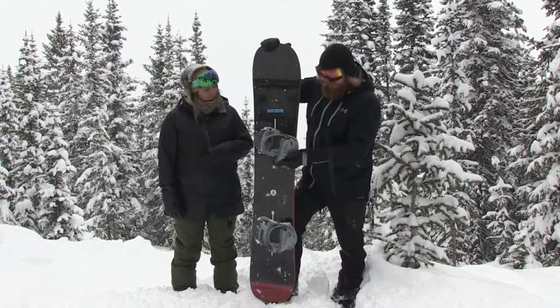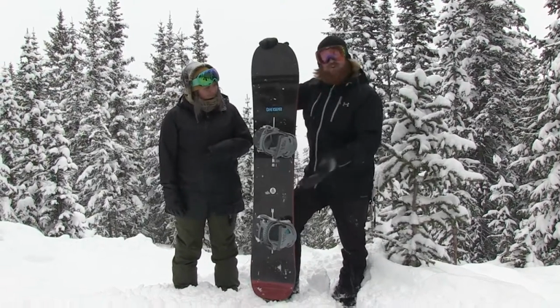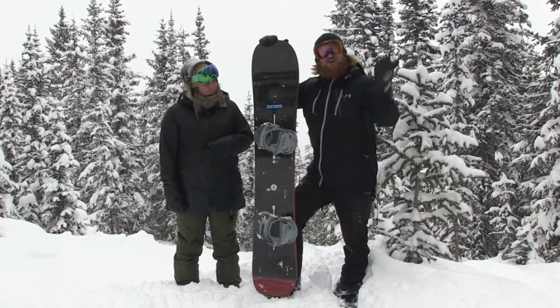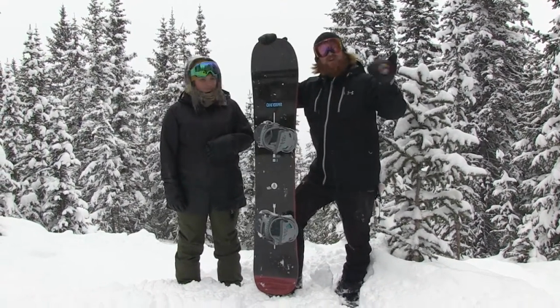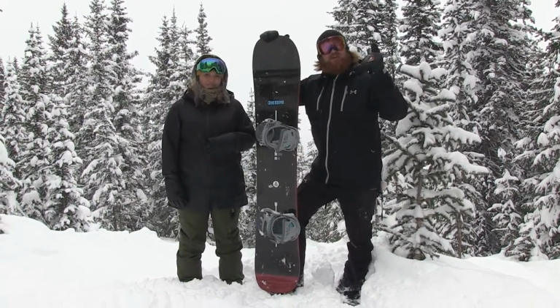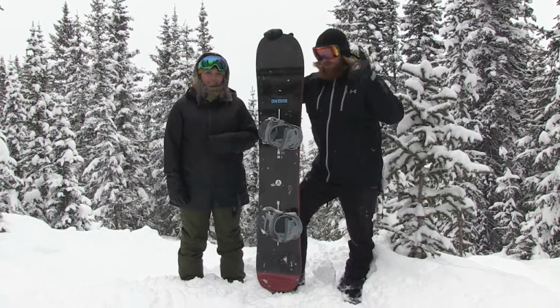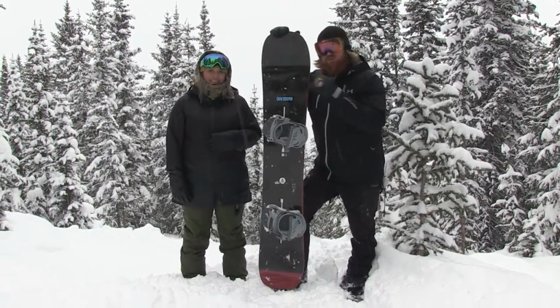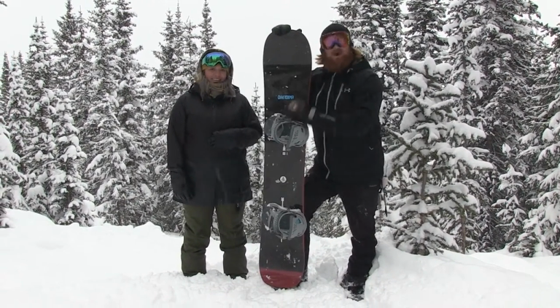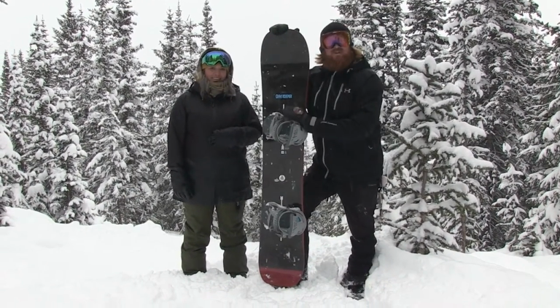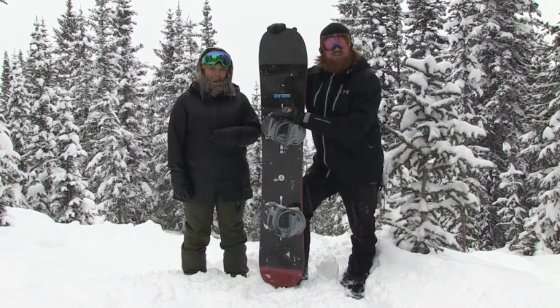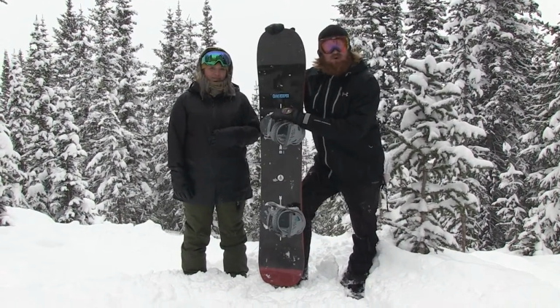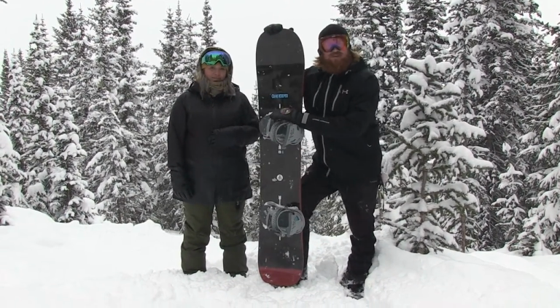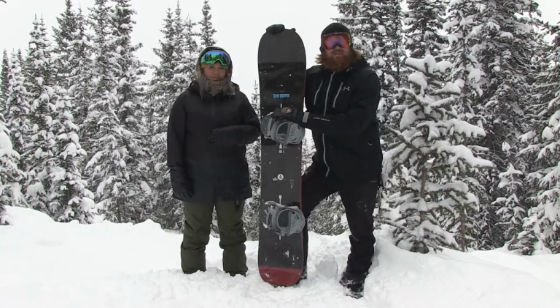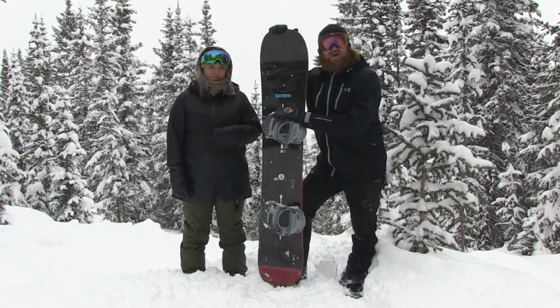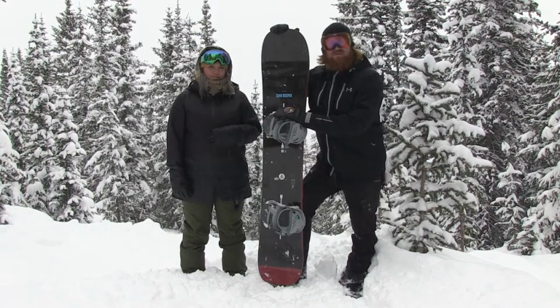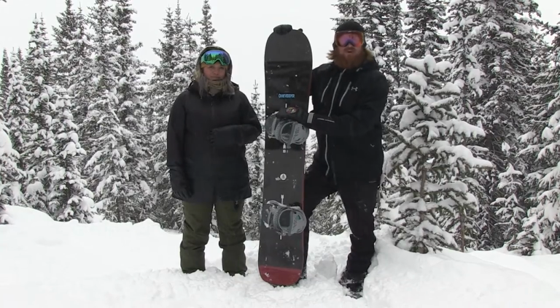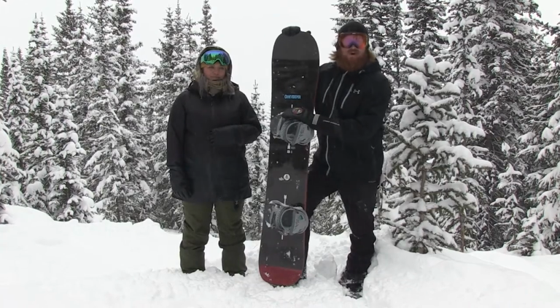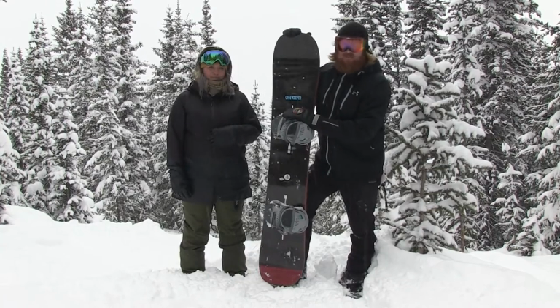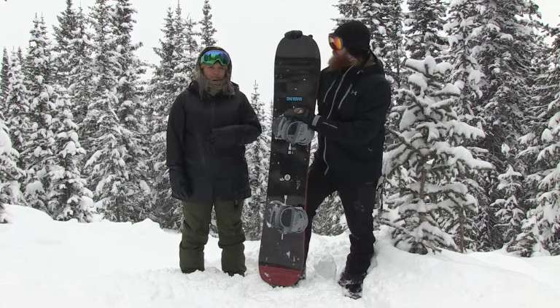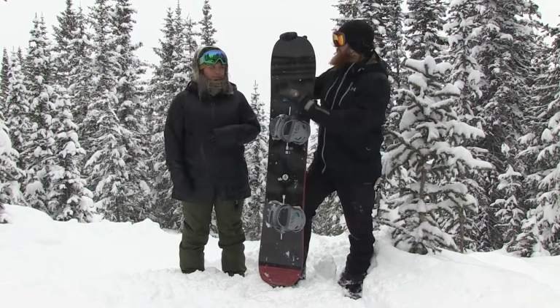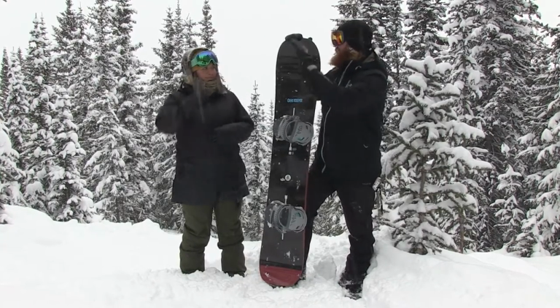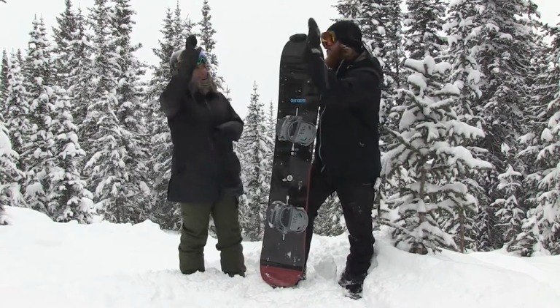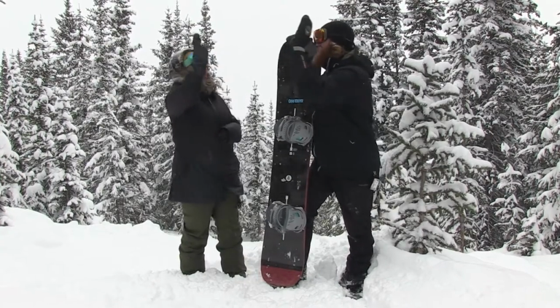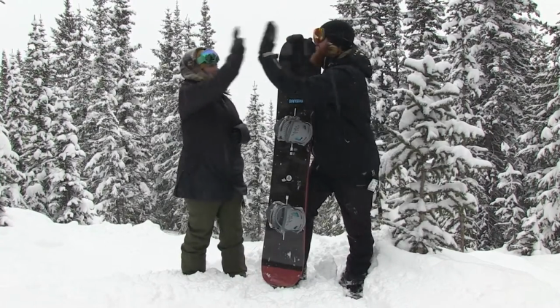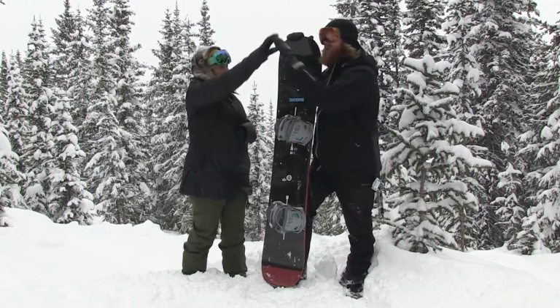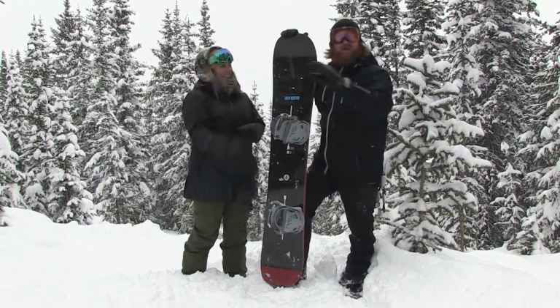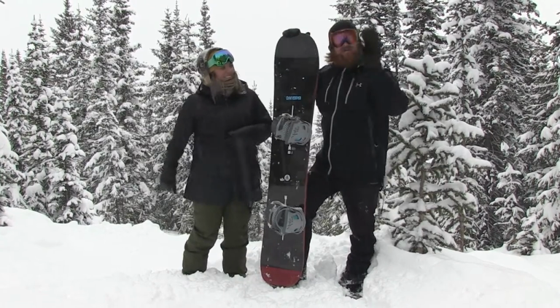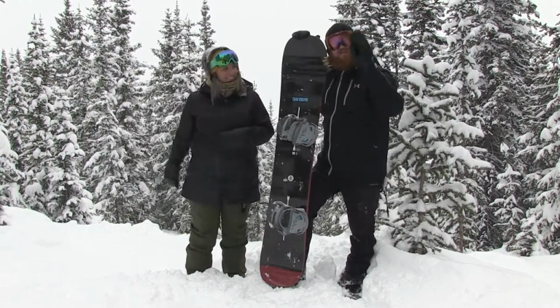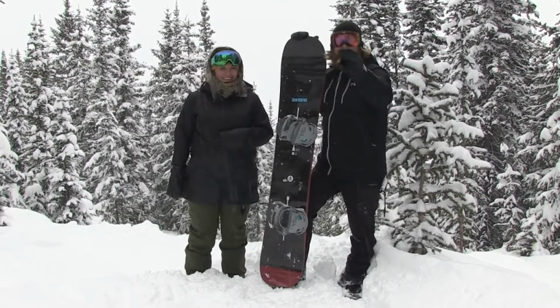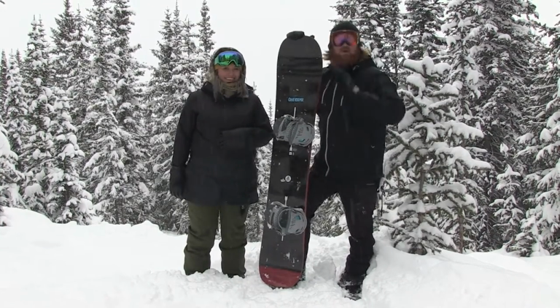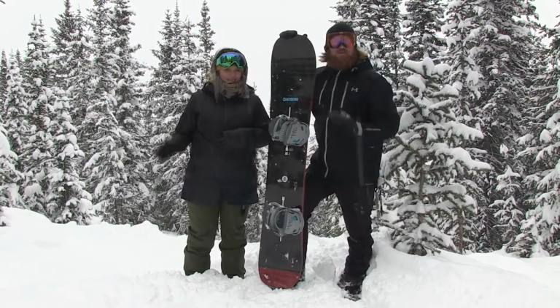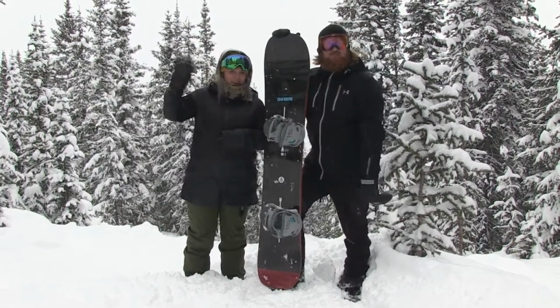That is an awesome idea. Make sure to check out the Gatekeeper when it drops this fall at thehouse.com. Leslie, thanks again for being awesome. Thanks. And thanks for watching. Bye.